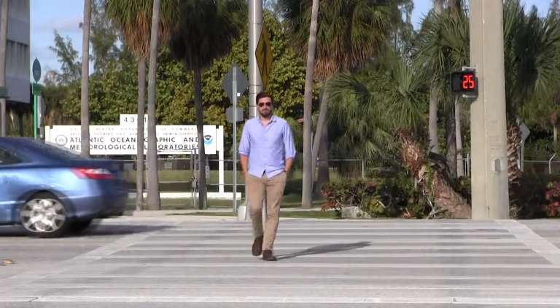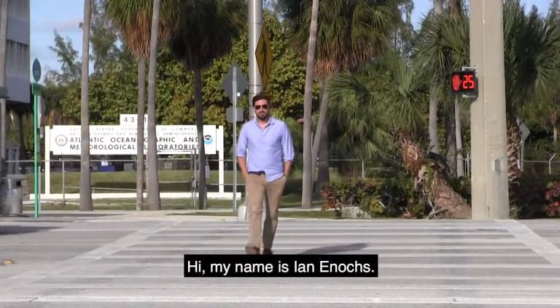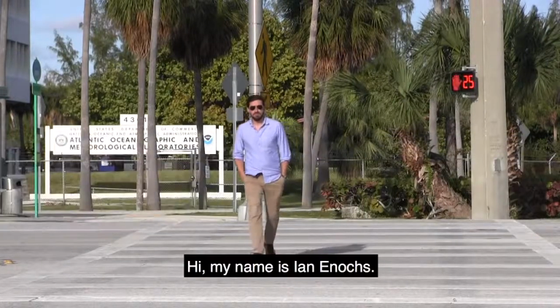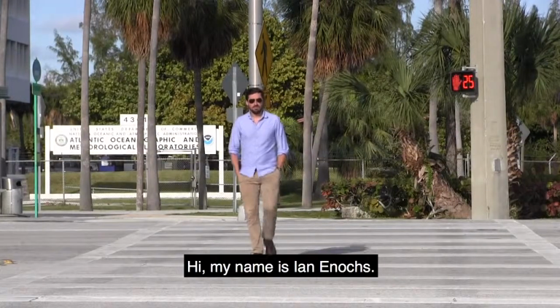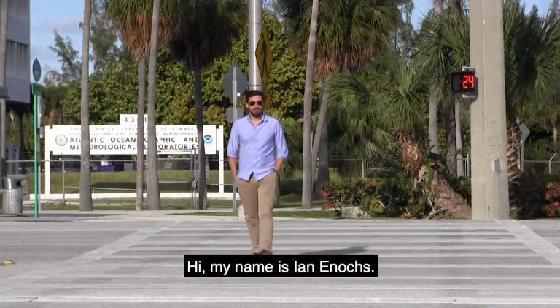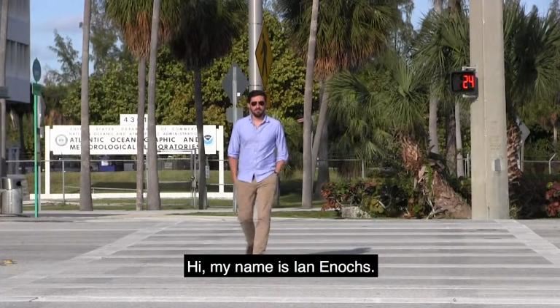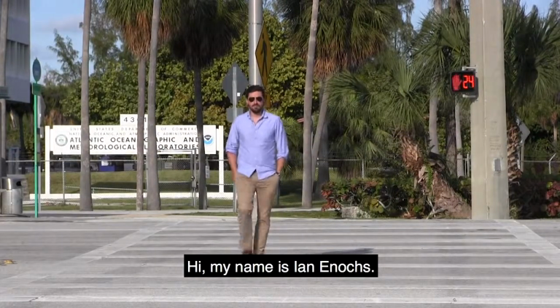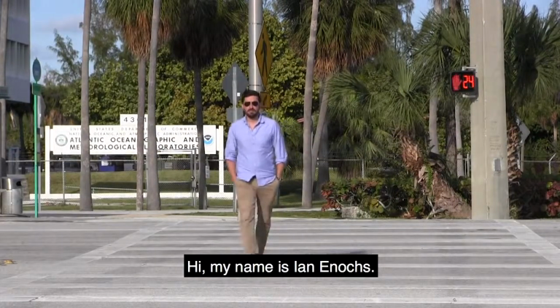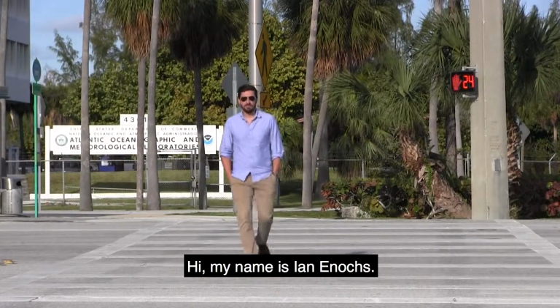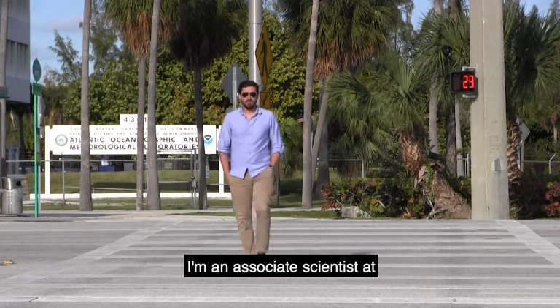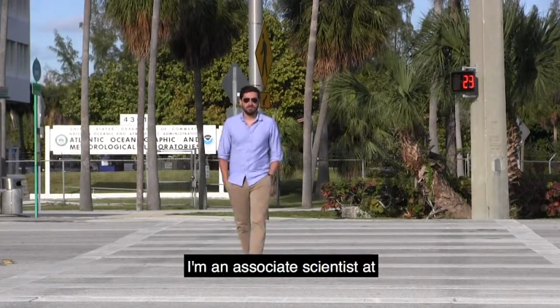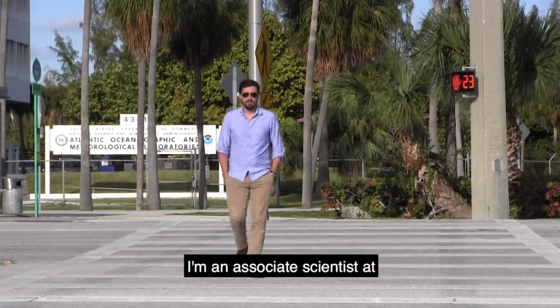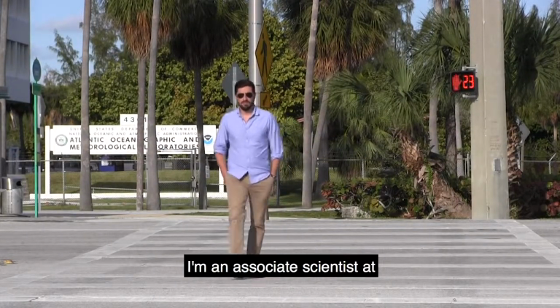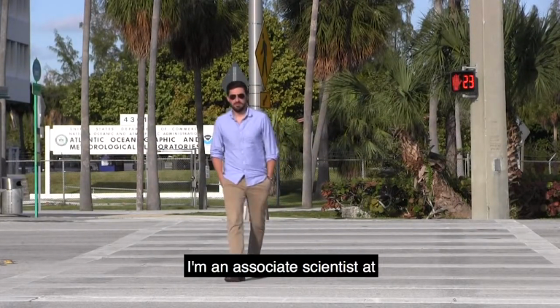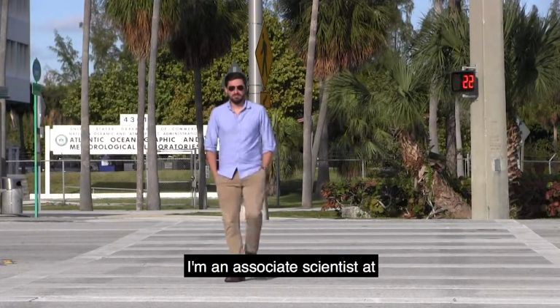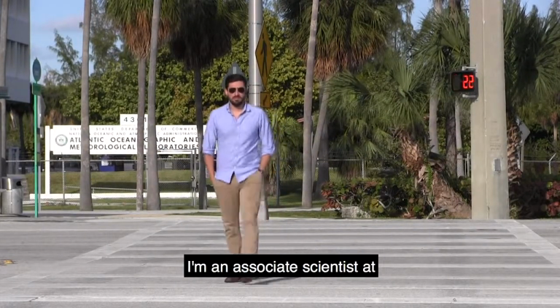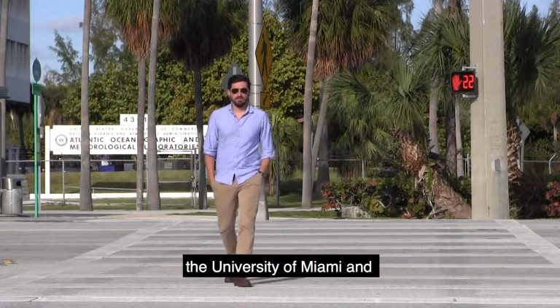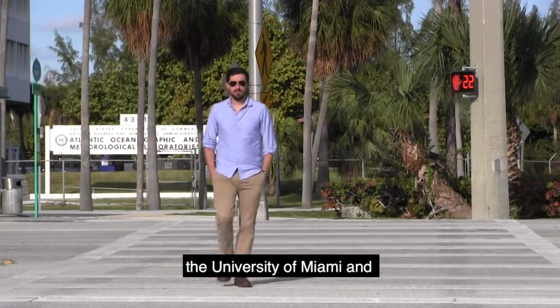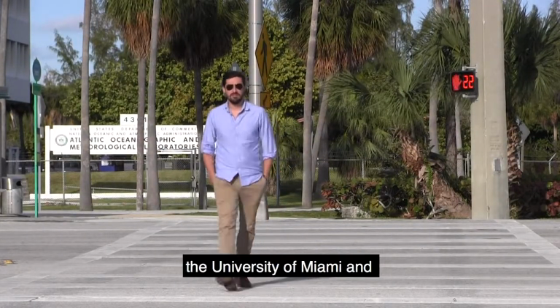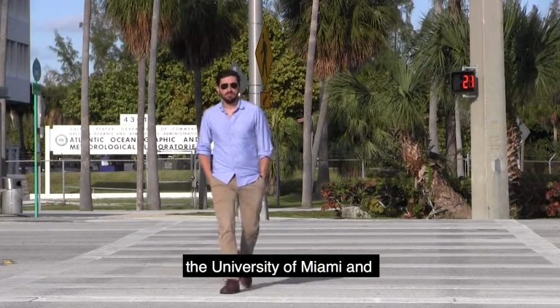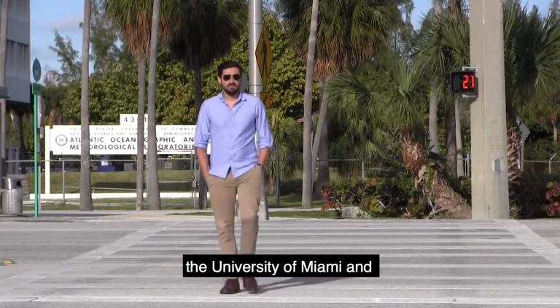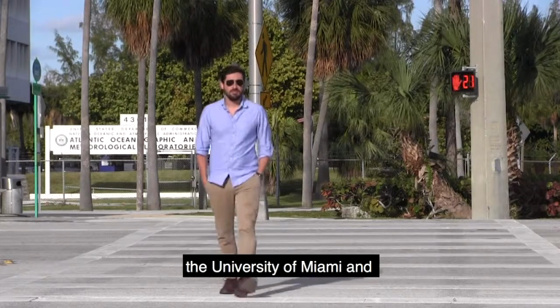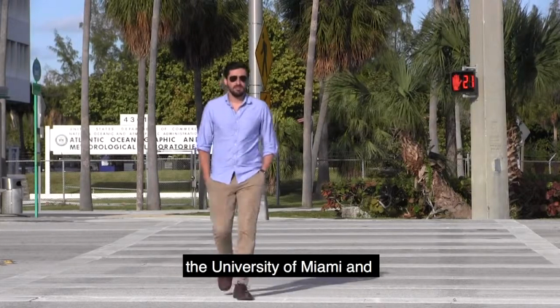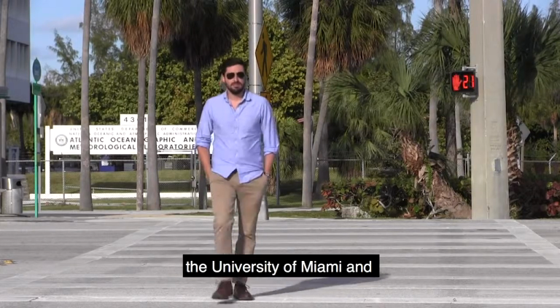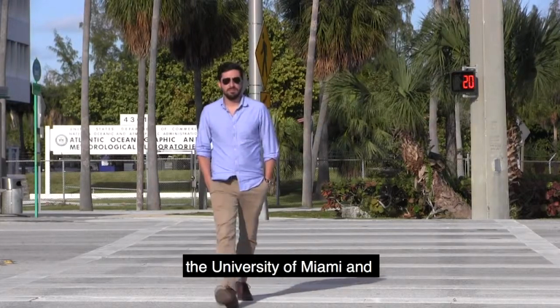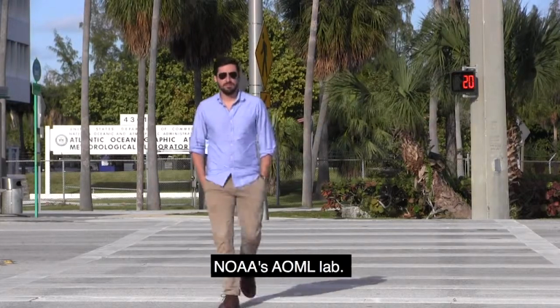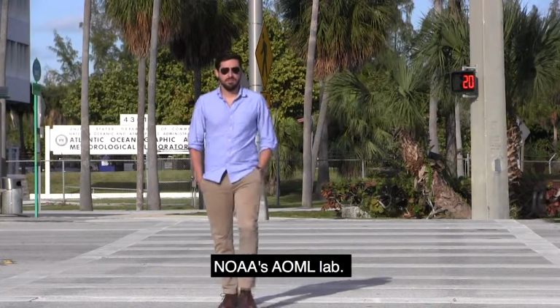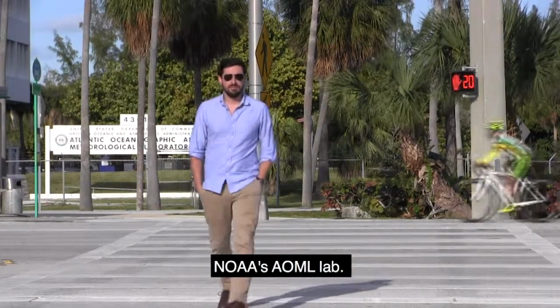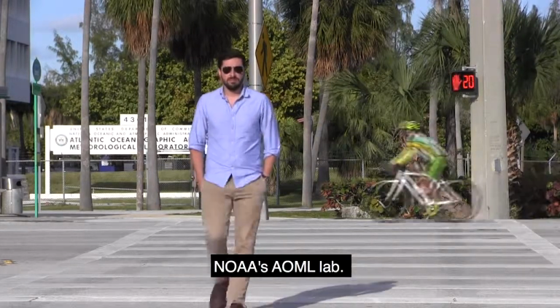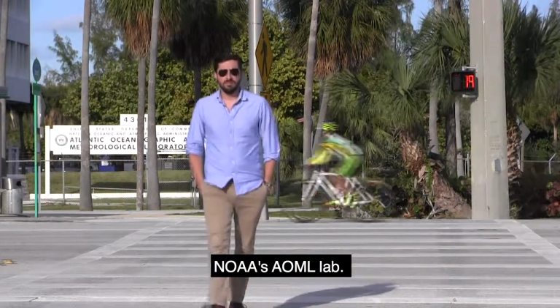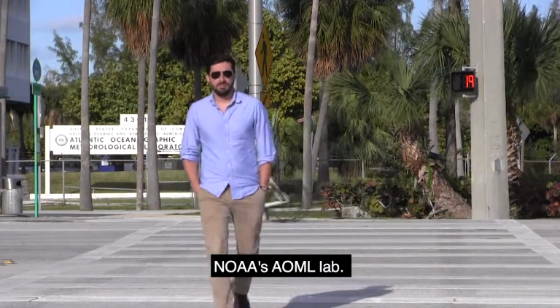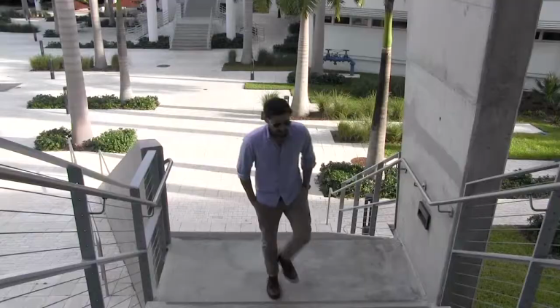Hi, my name is Ian Enox. I'm an associate scientist at the University of Miami and NOAA's AOML lab.